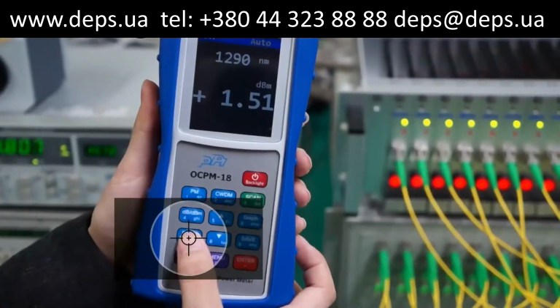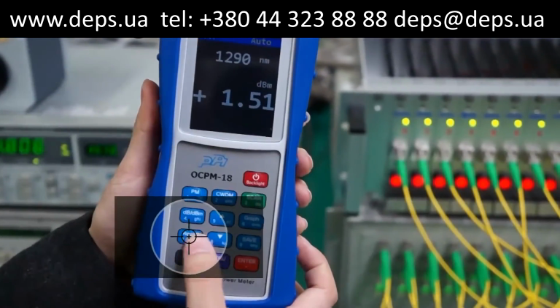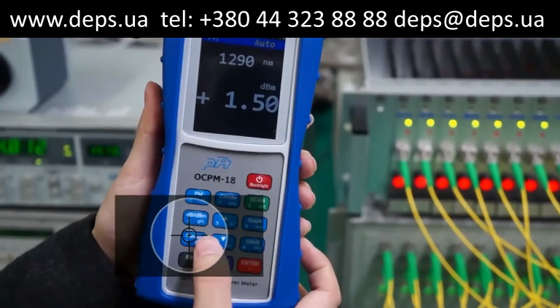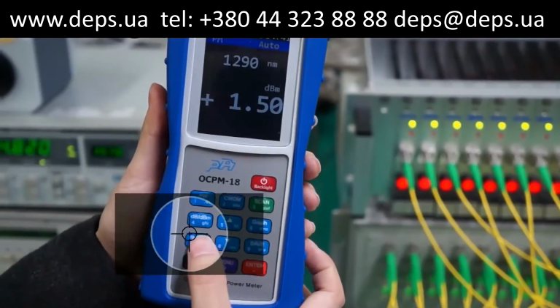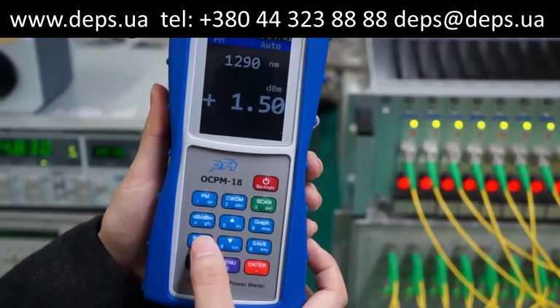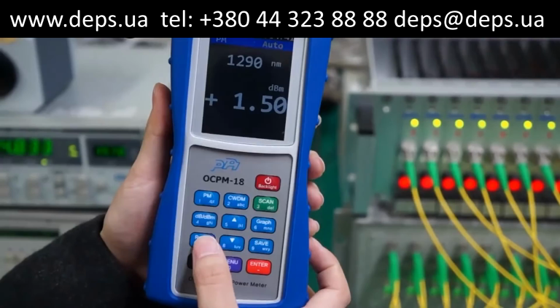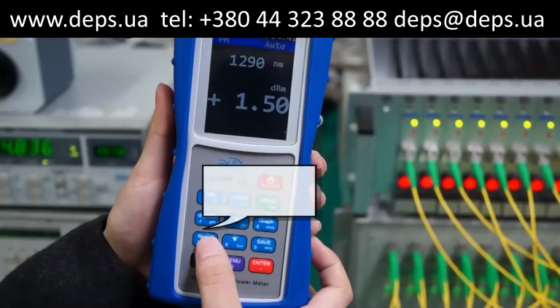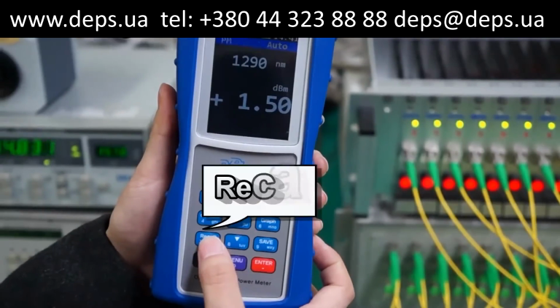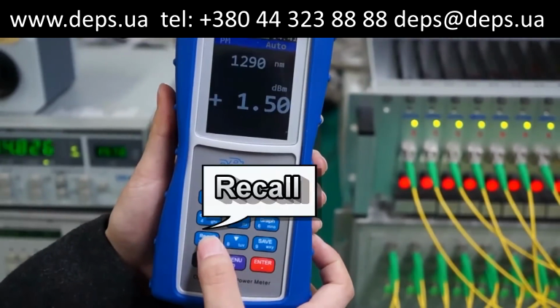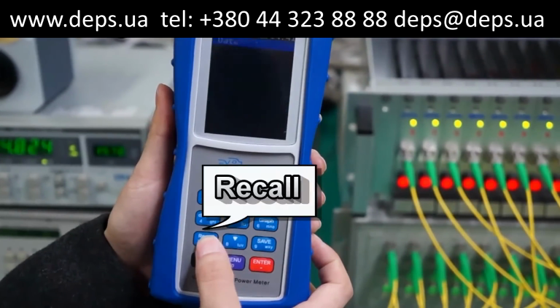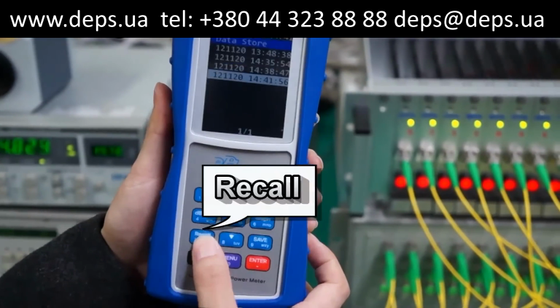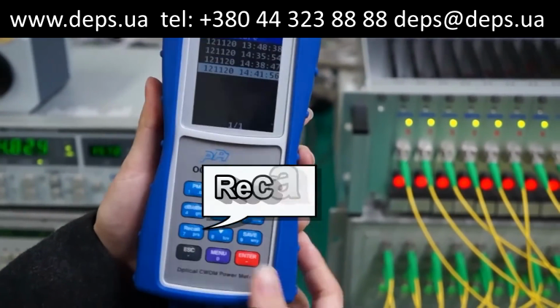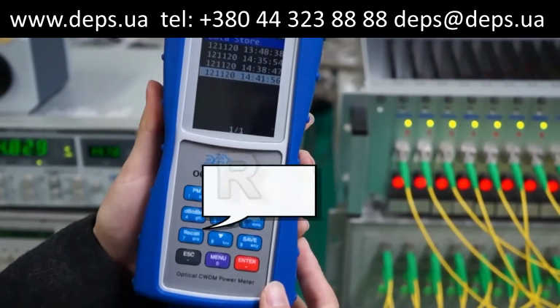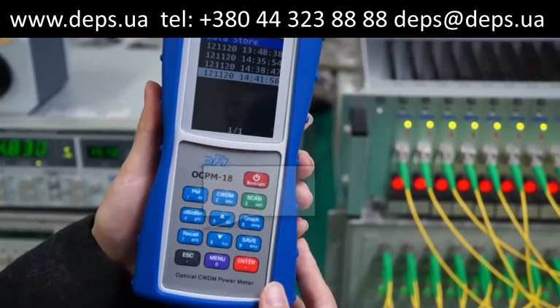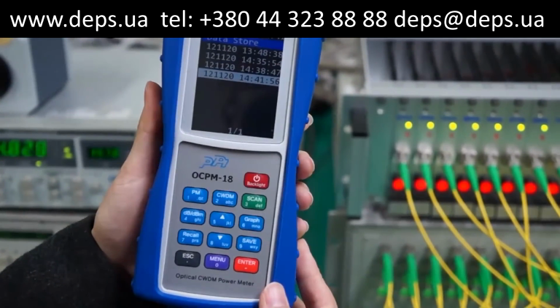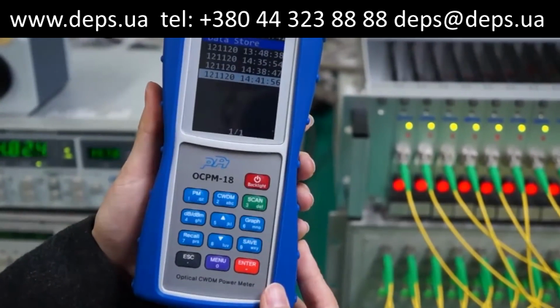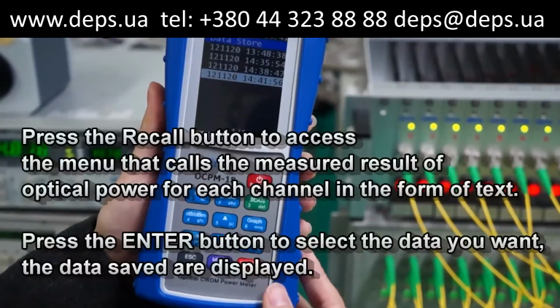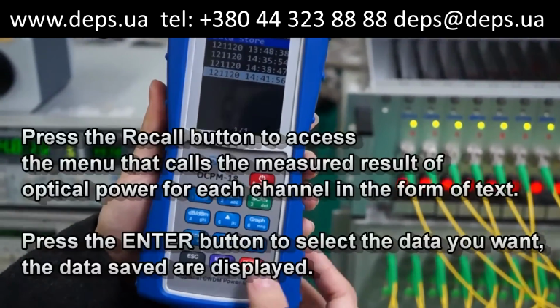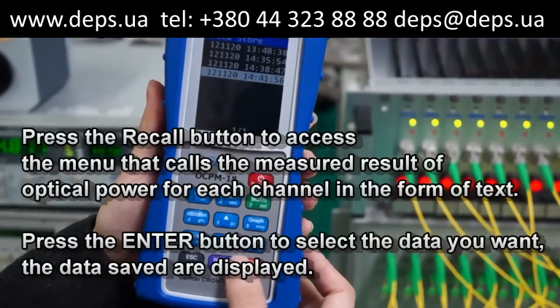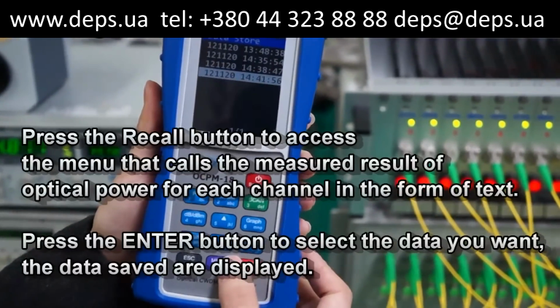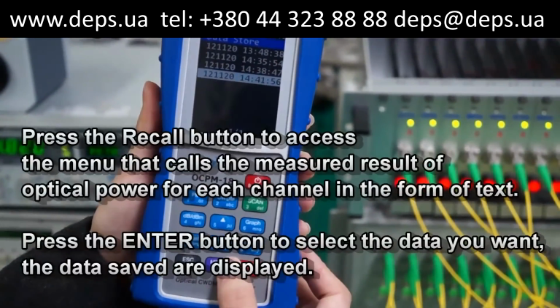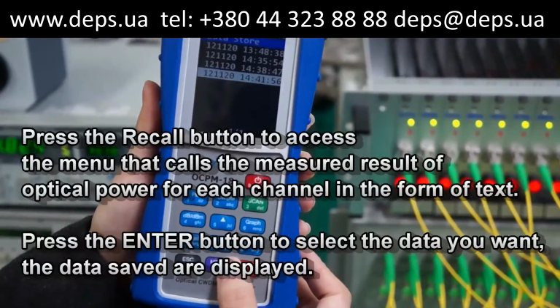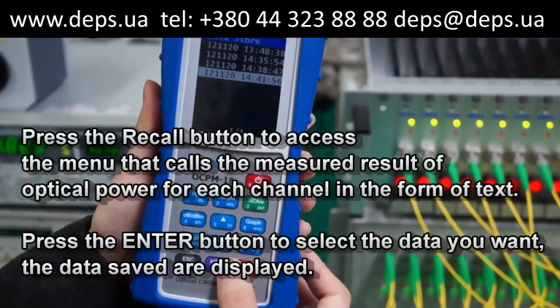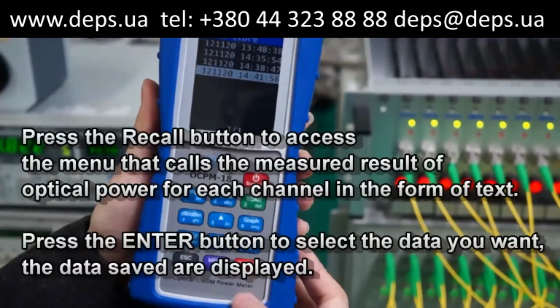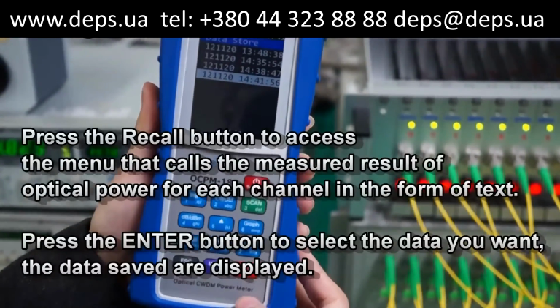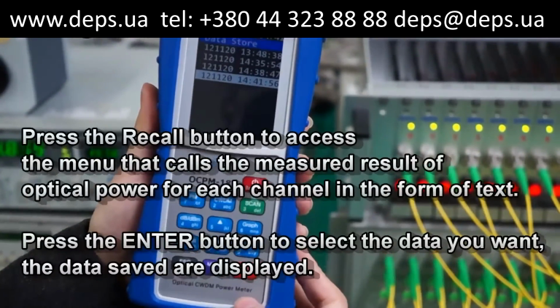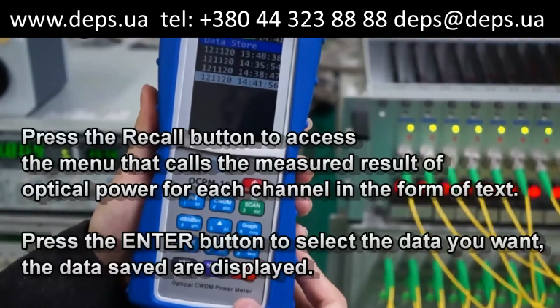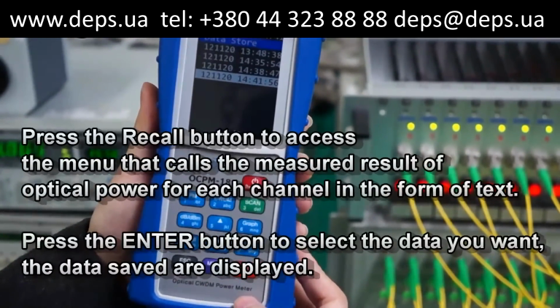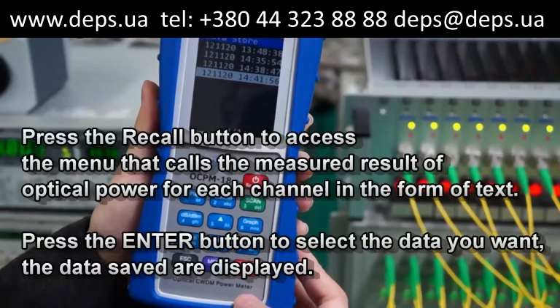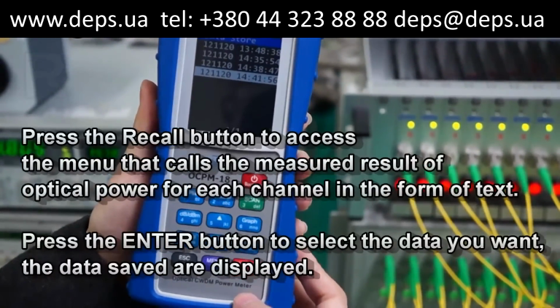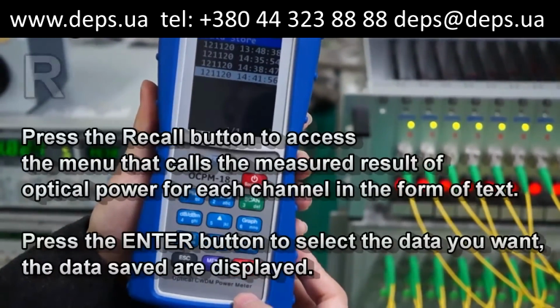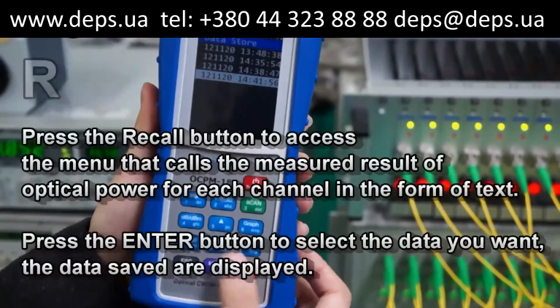Then press the recall button to access the menu that calls up the measured results.